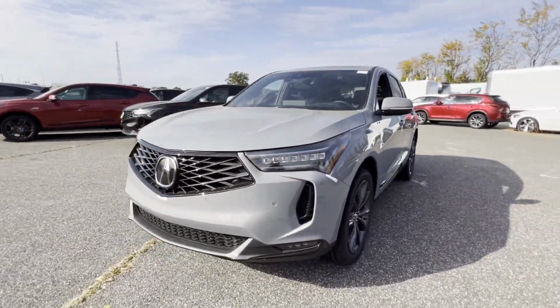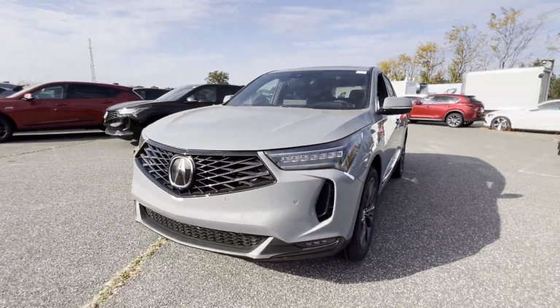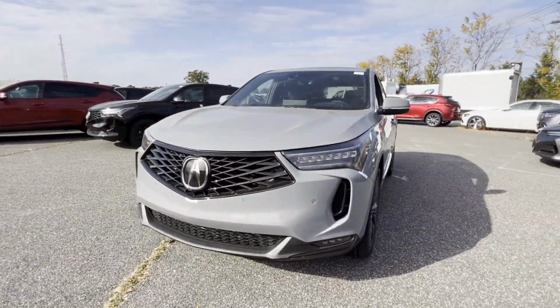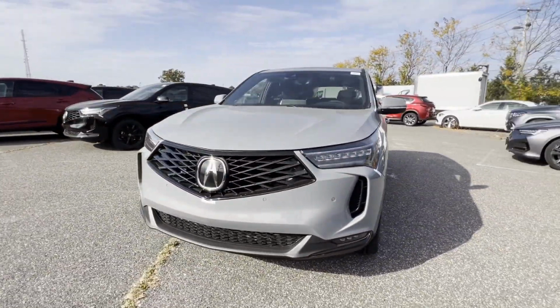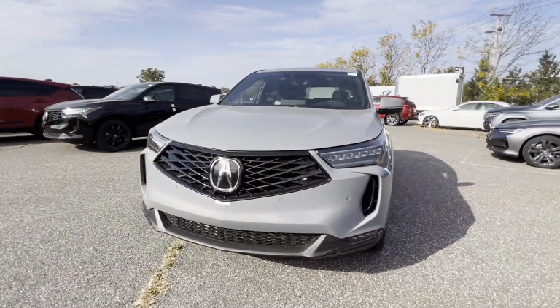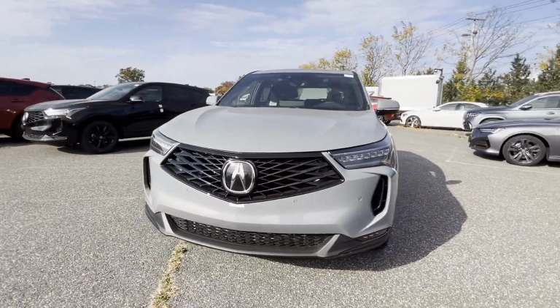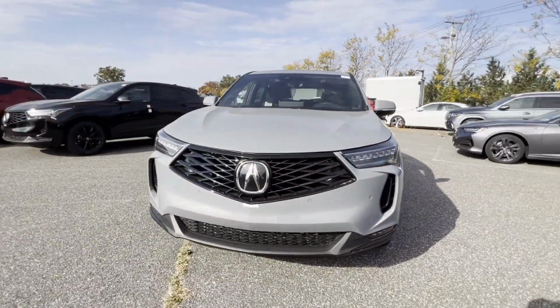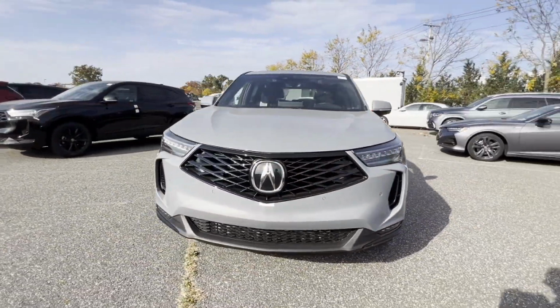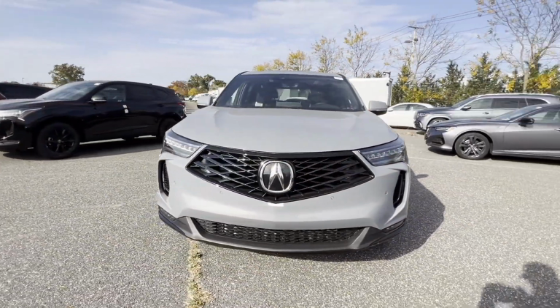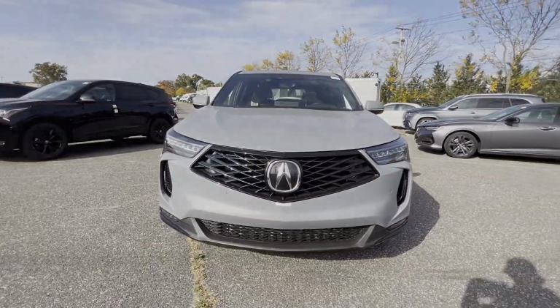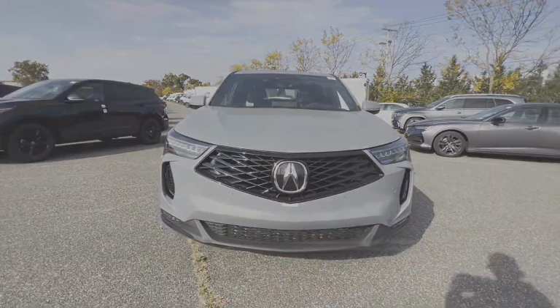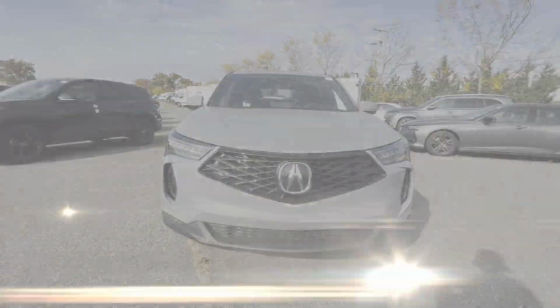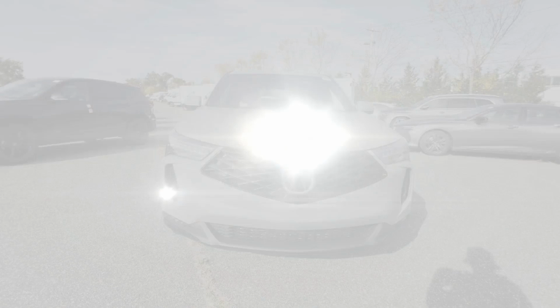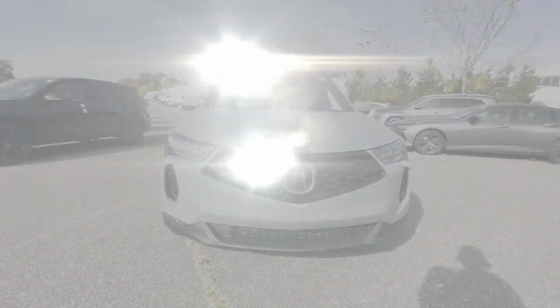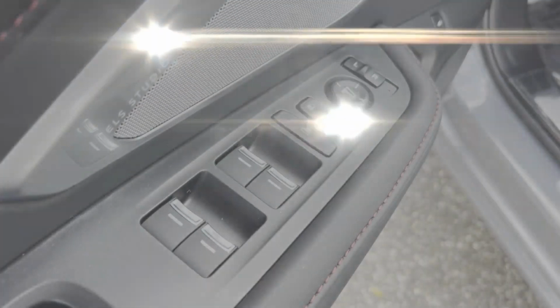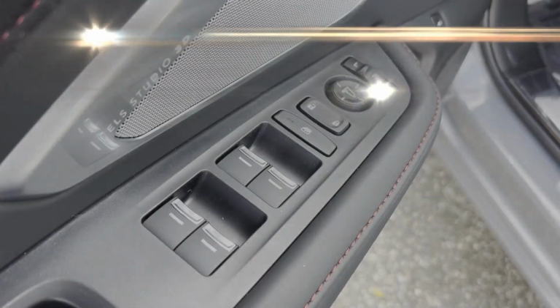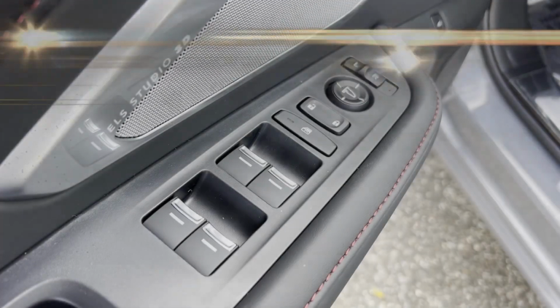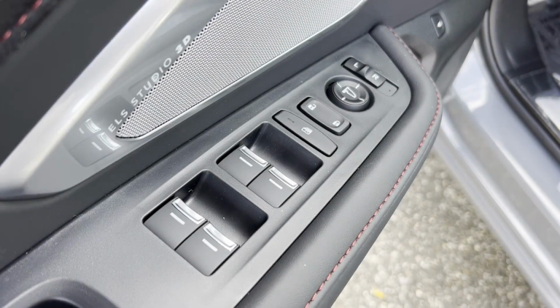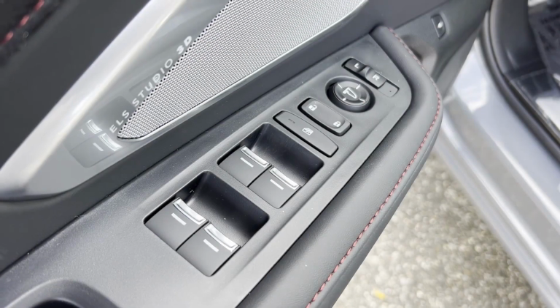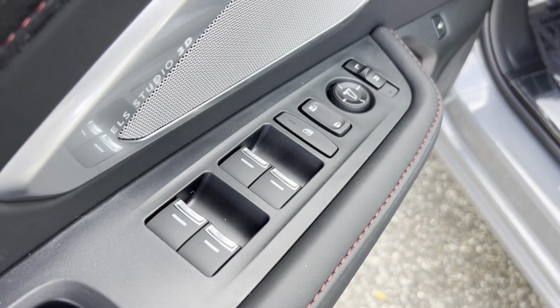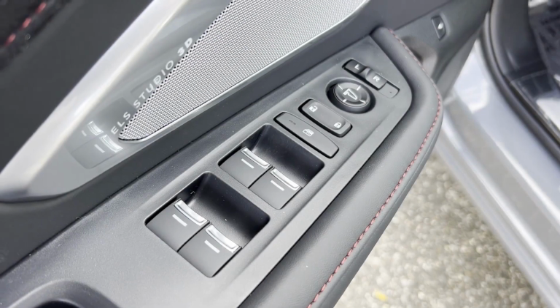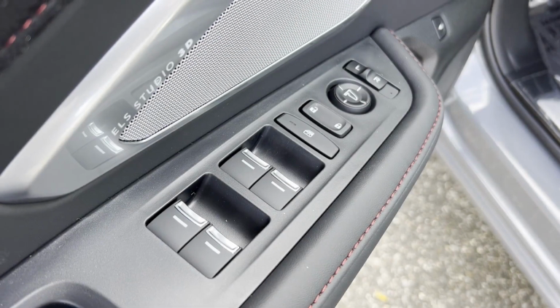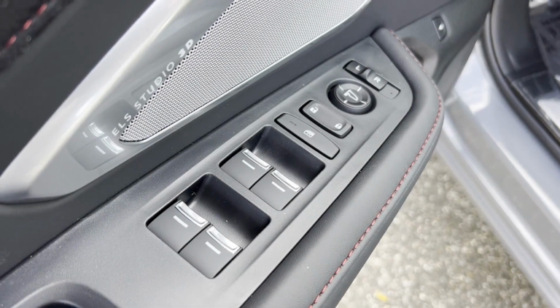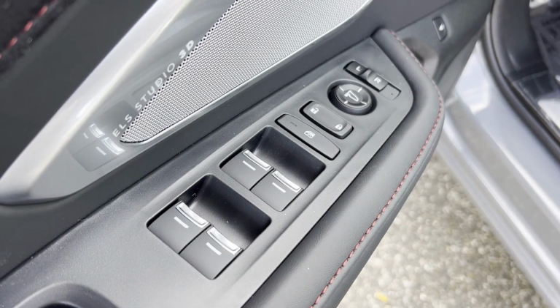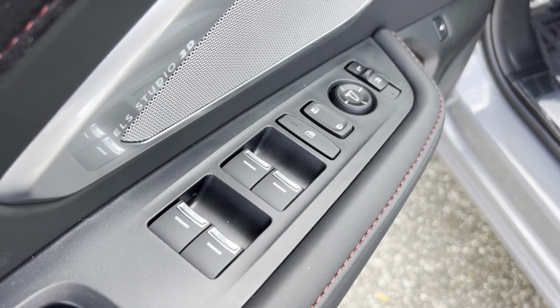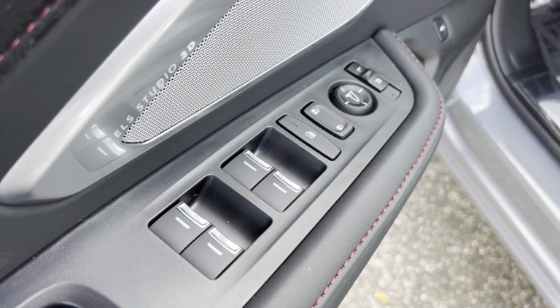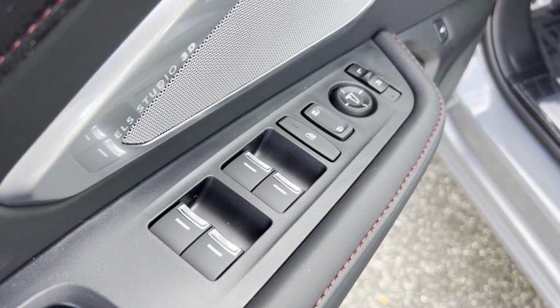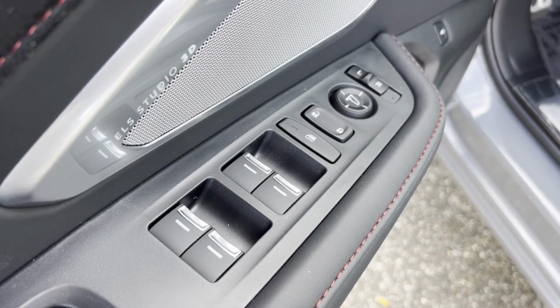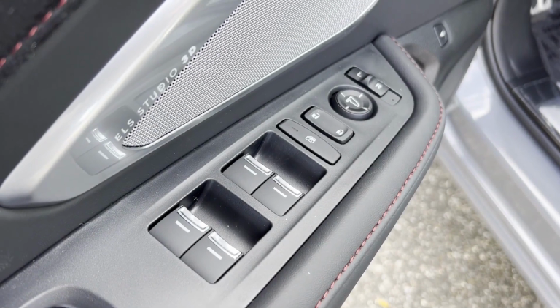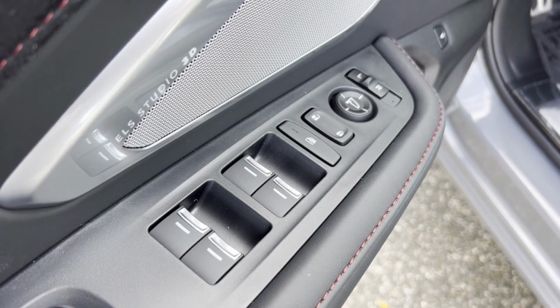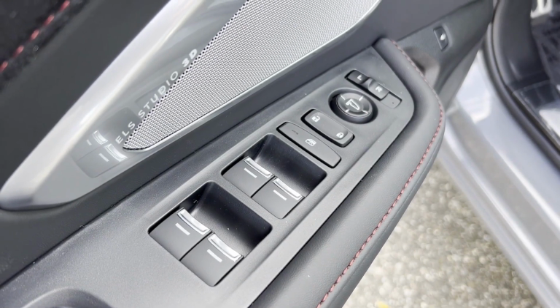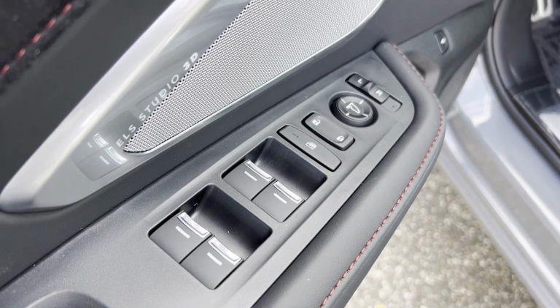Wi-Fi hotspot. Satellite radio. Navigation. Premium sound system.